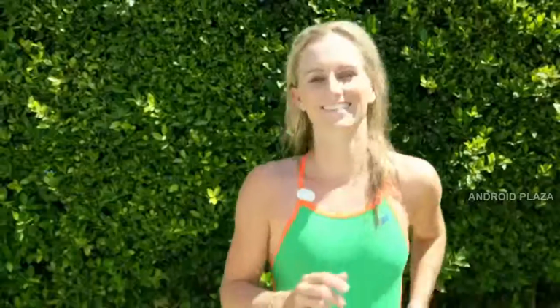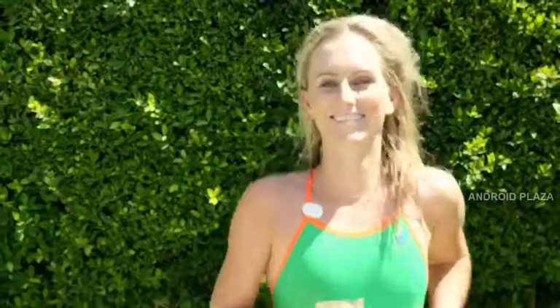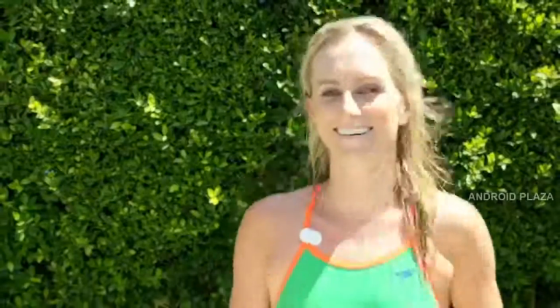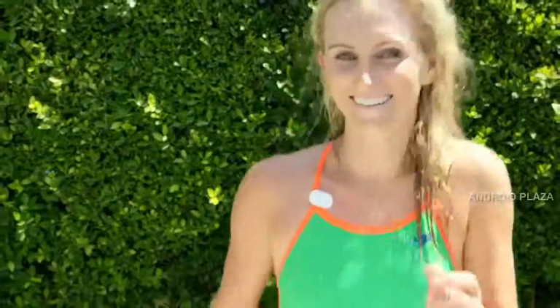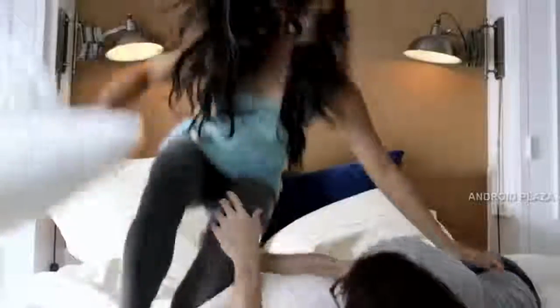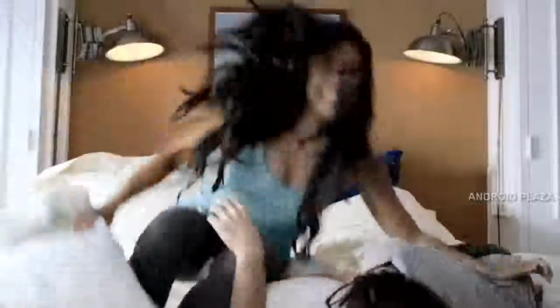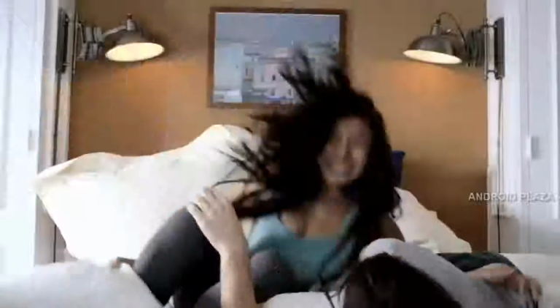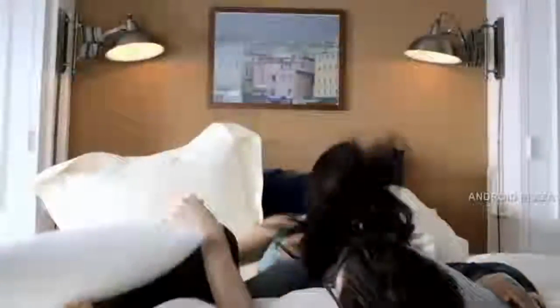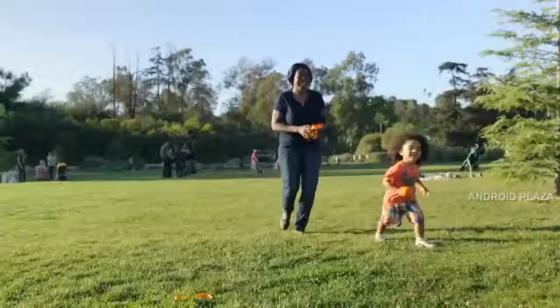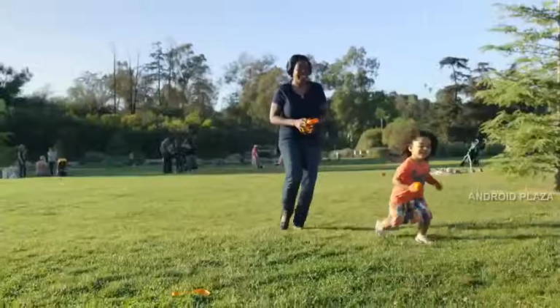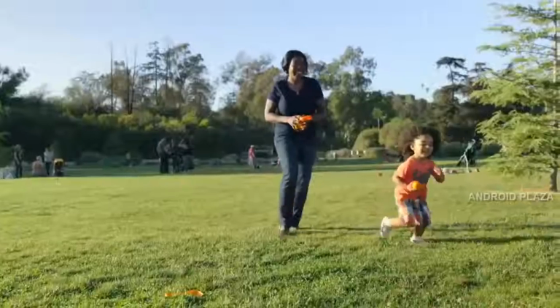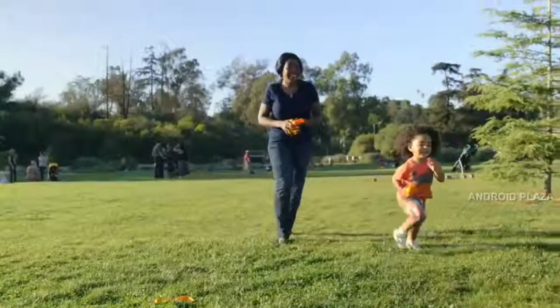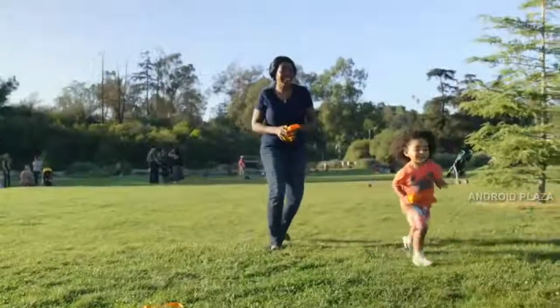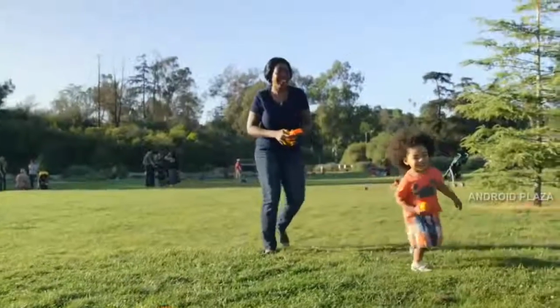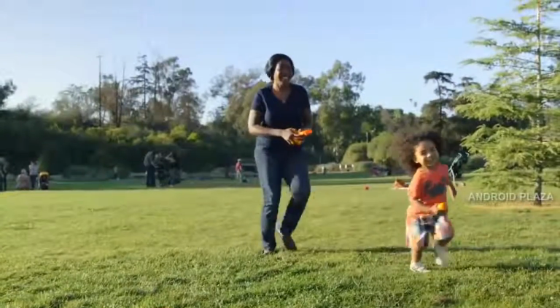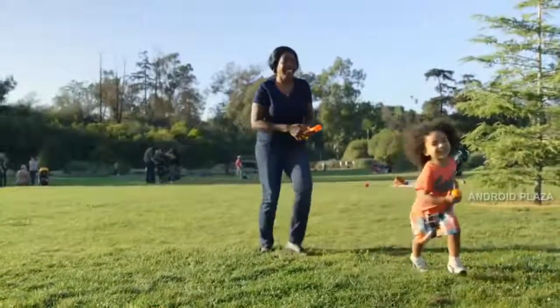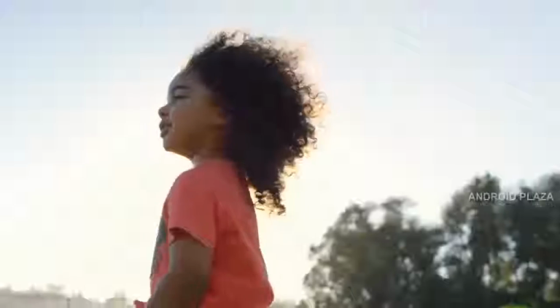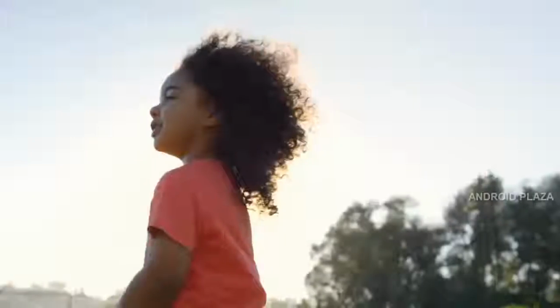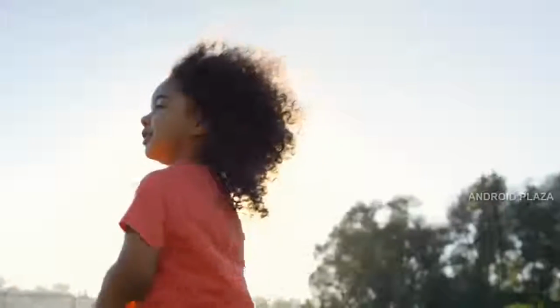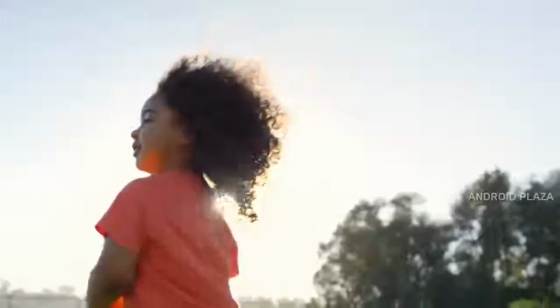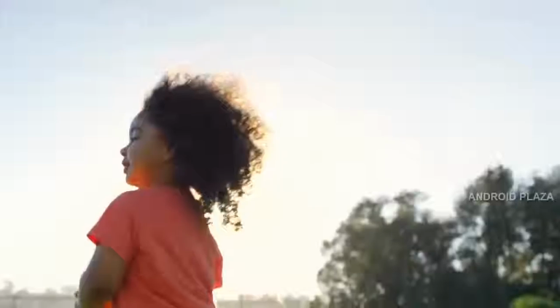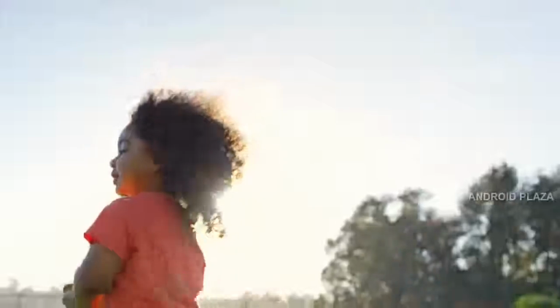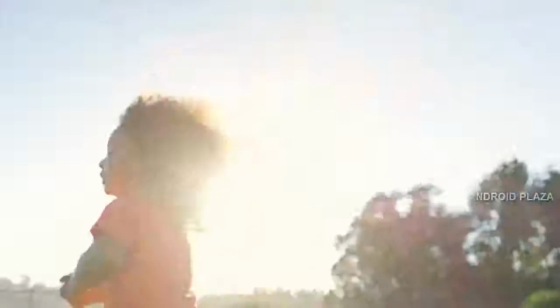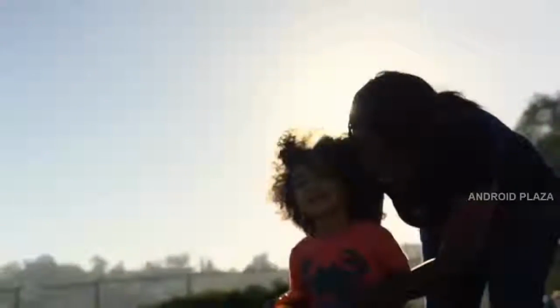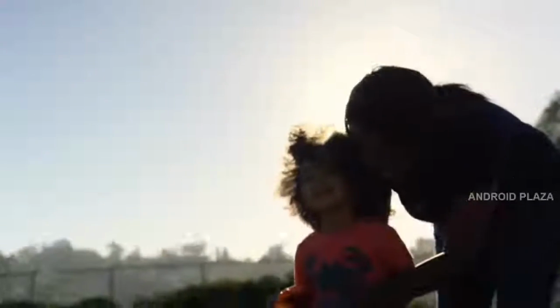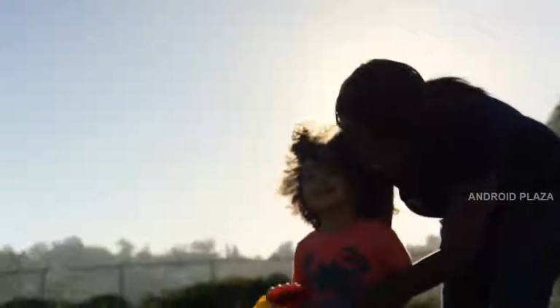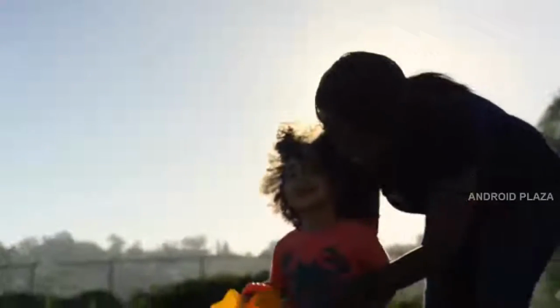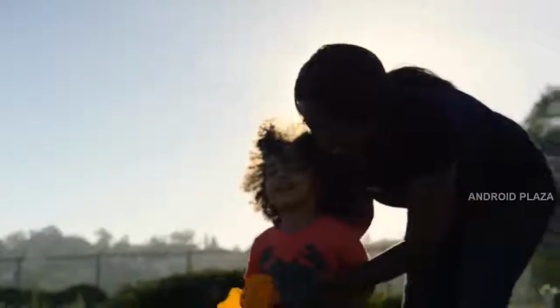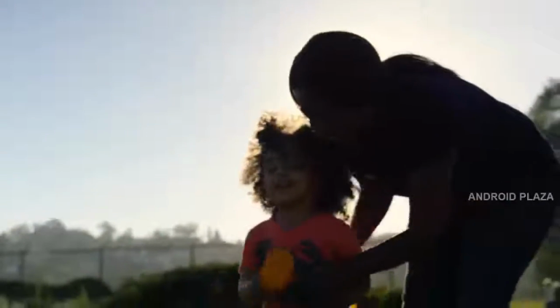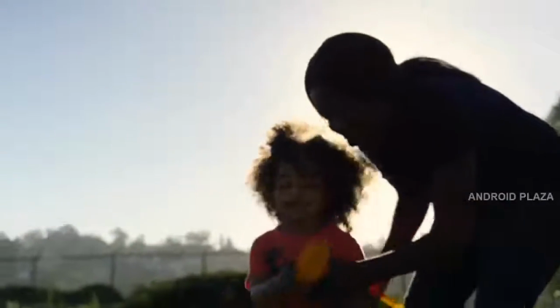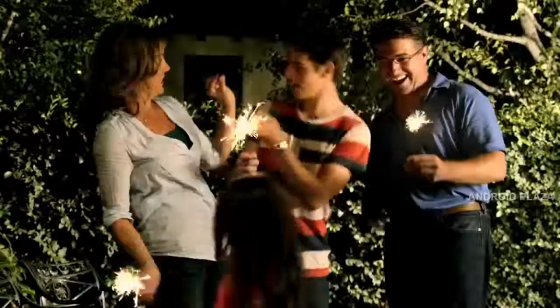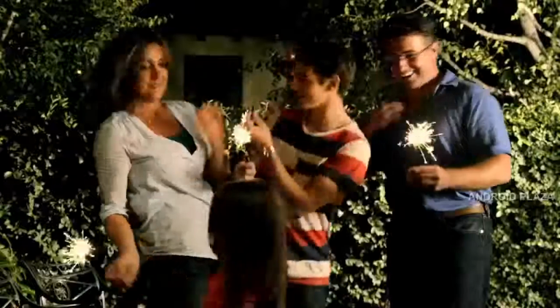So put Ditto on, wear it anywhere, and be more connected to what matters most.